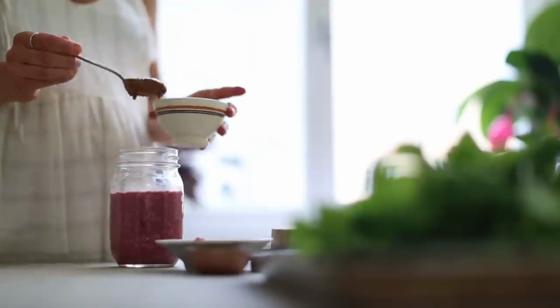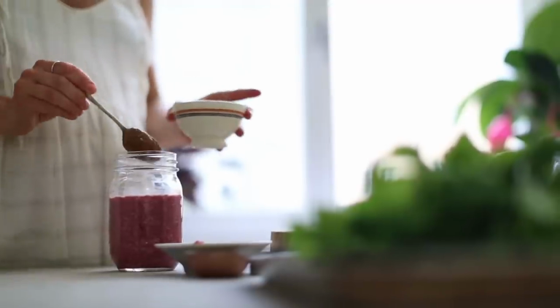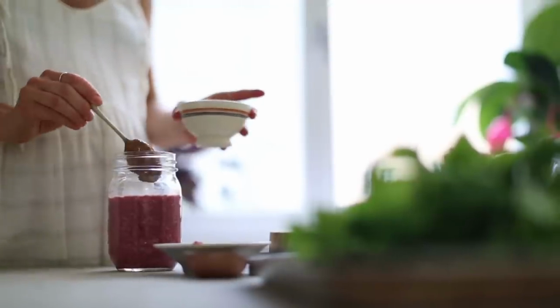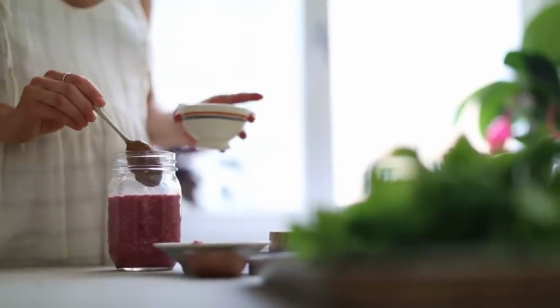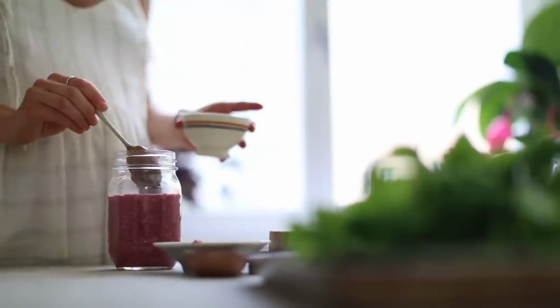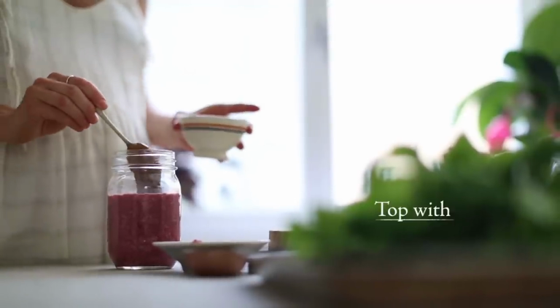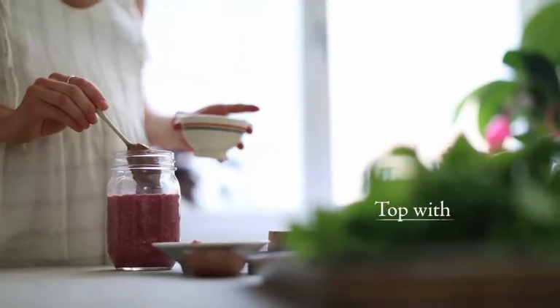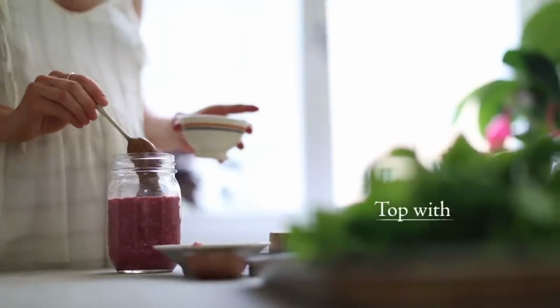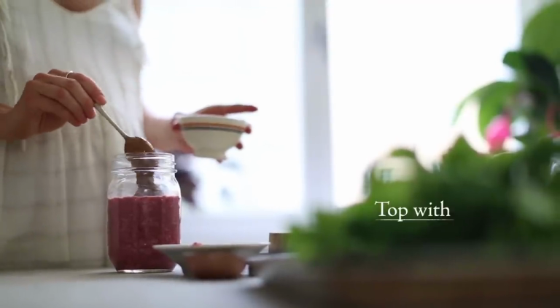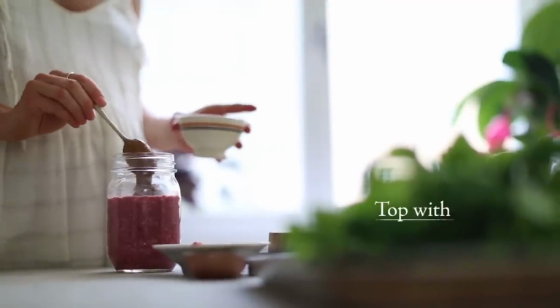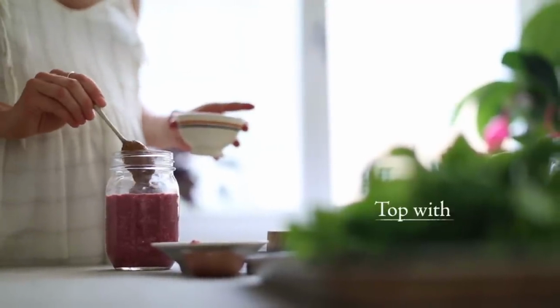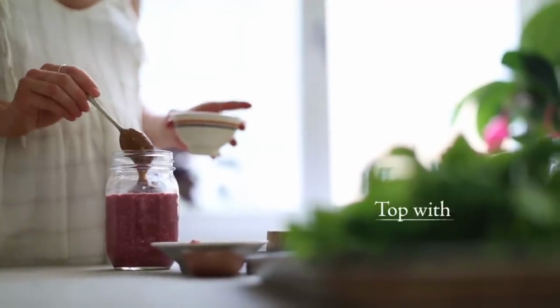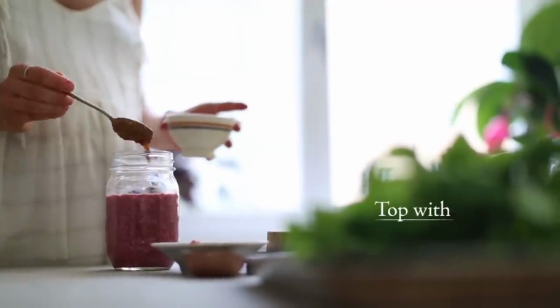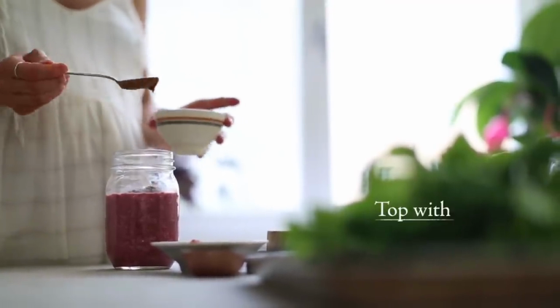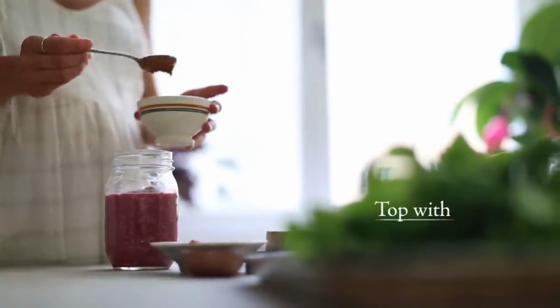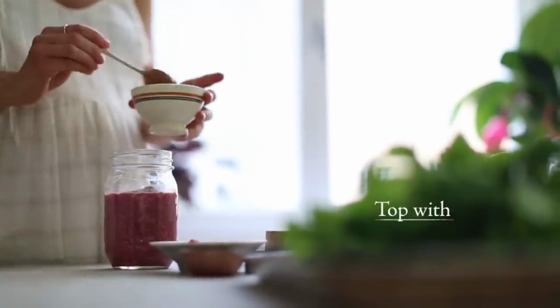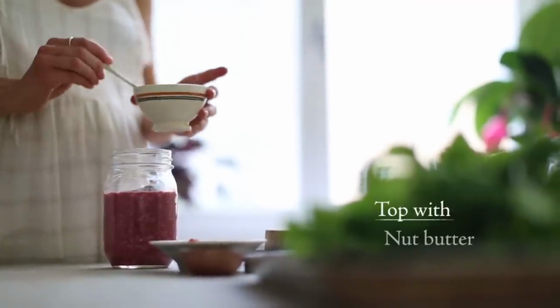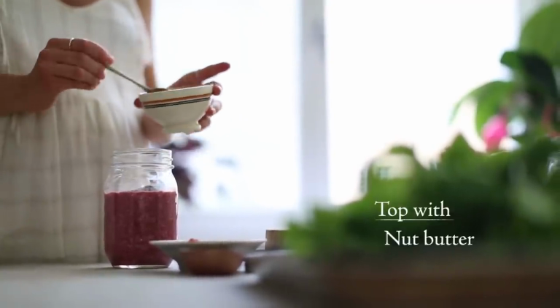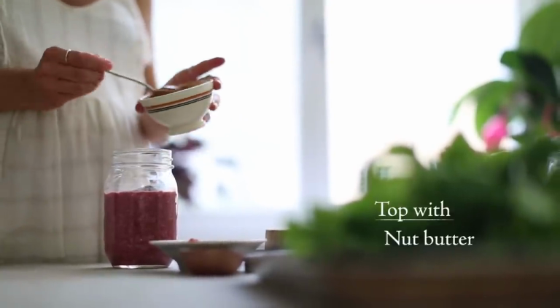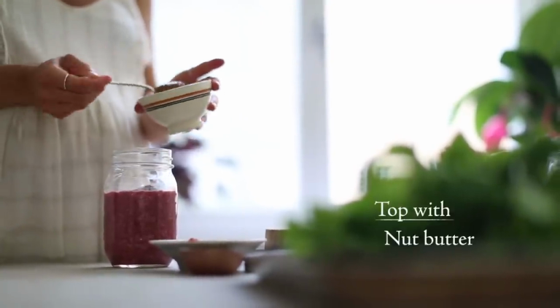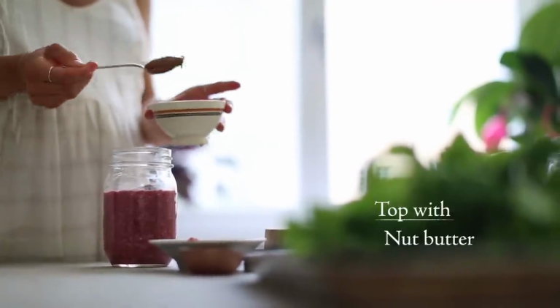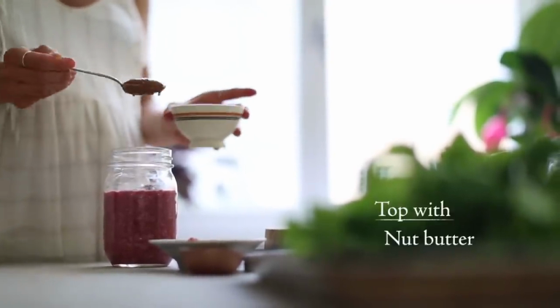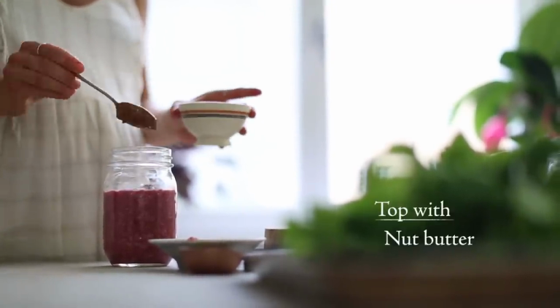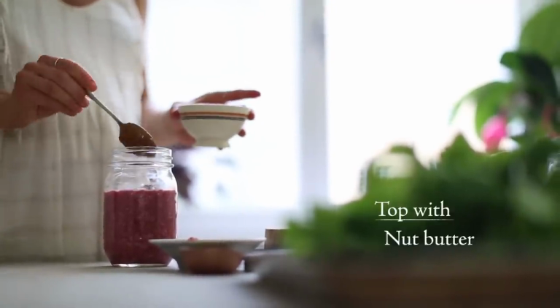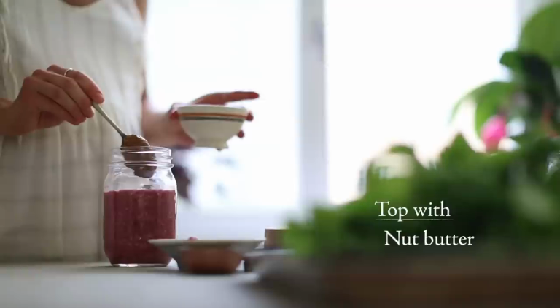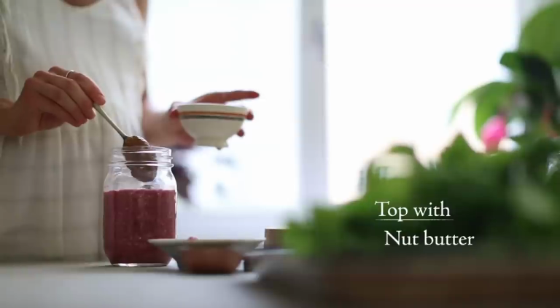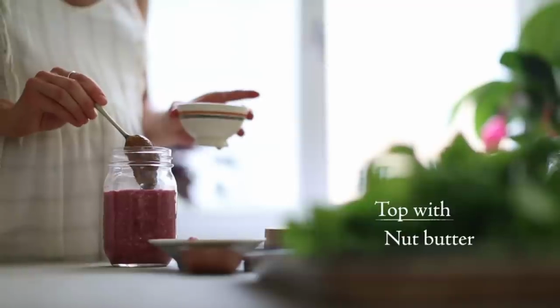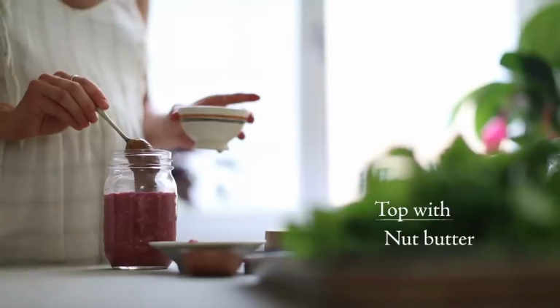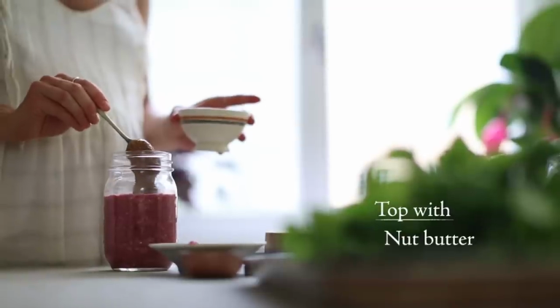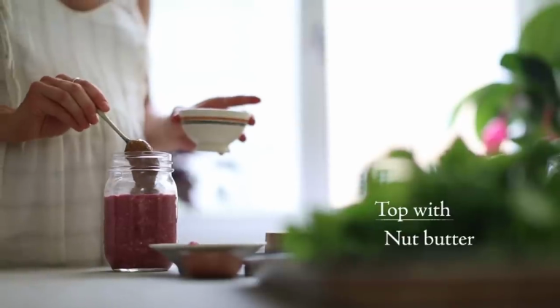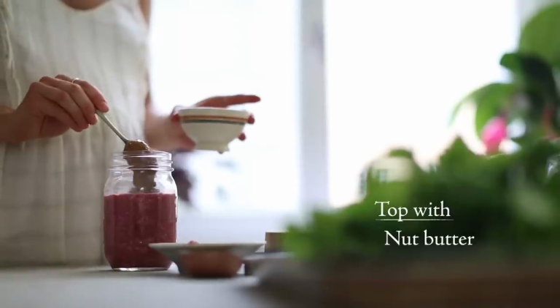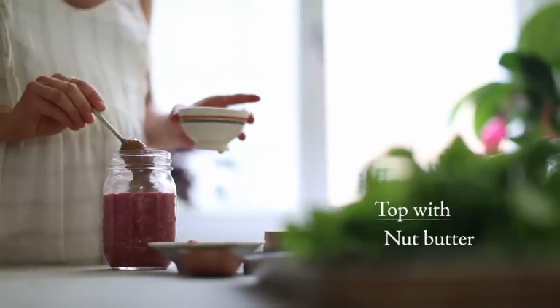I like to prepare them in jars so I can bring one with me and eat outside on sunny days.